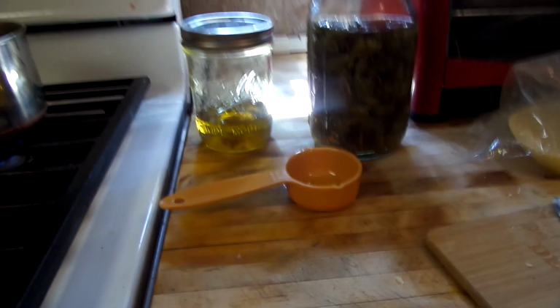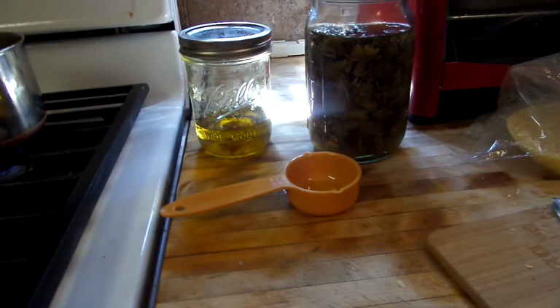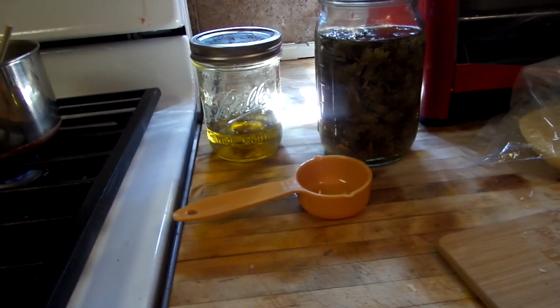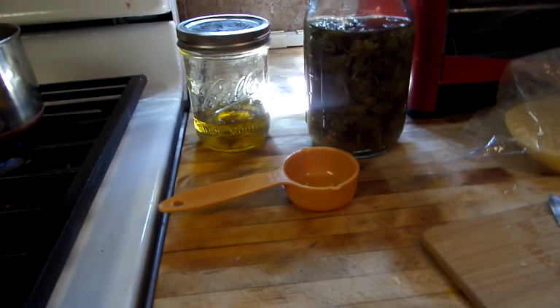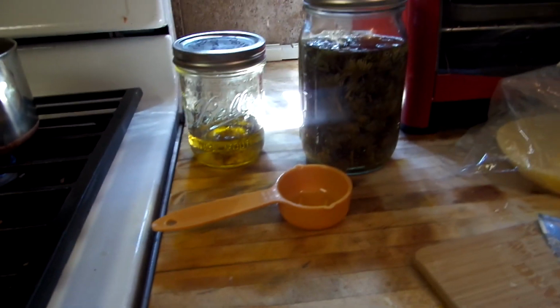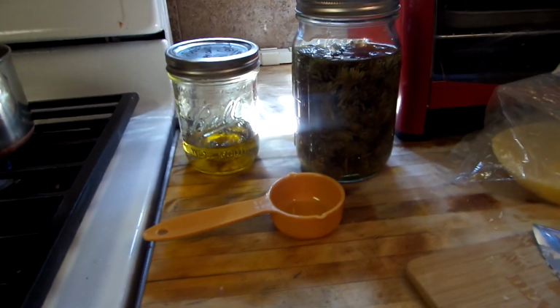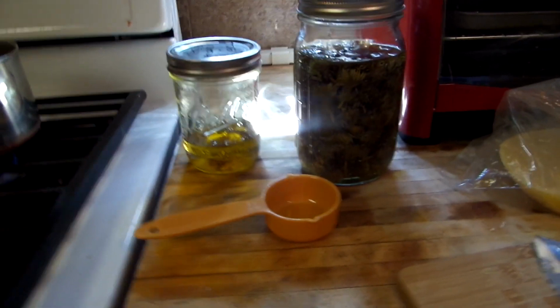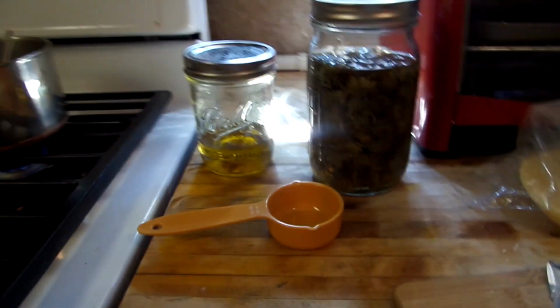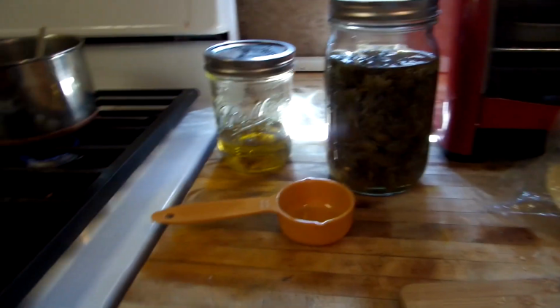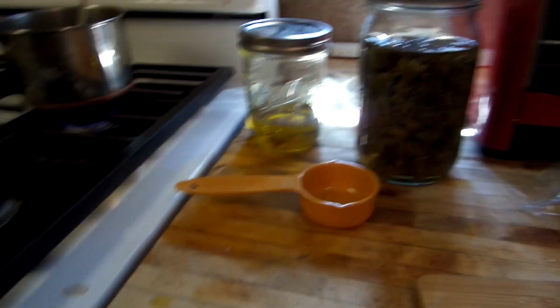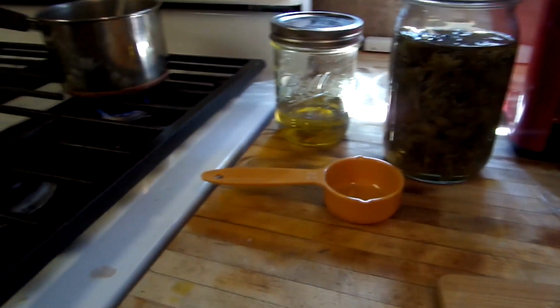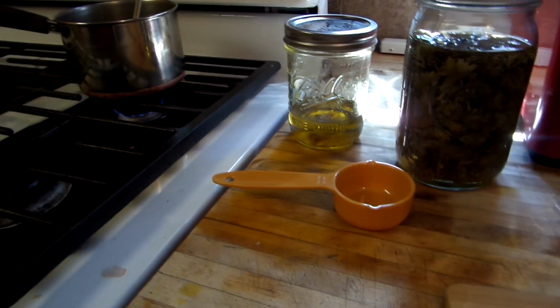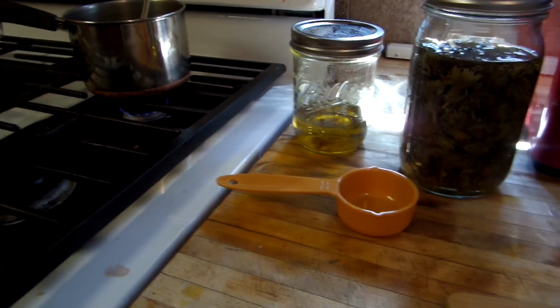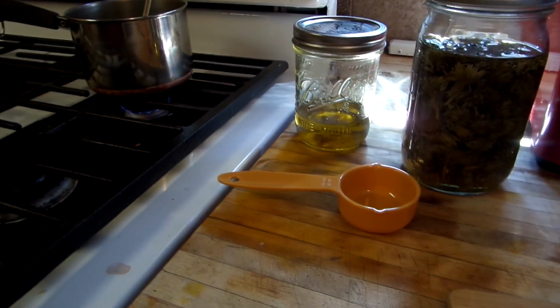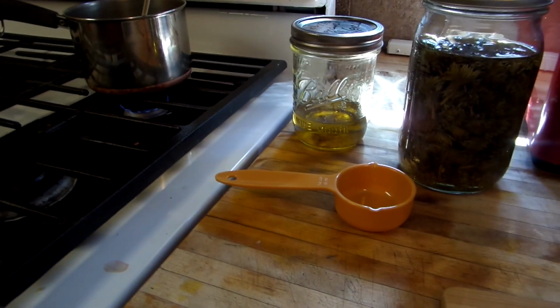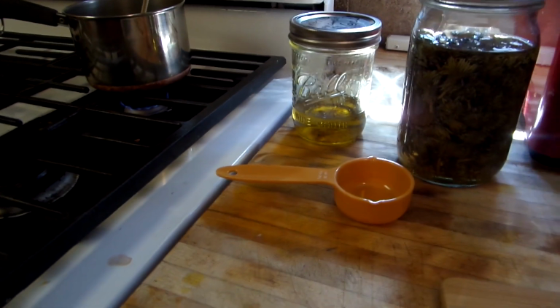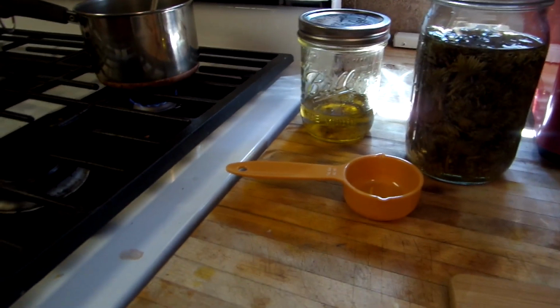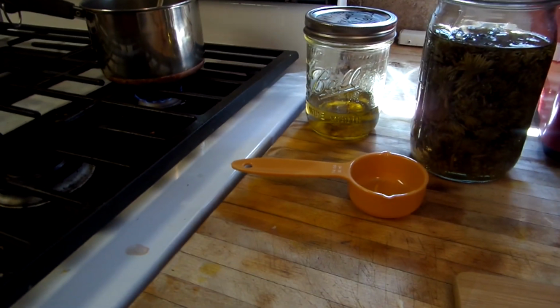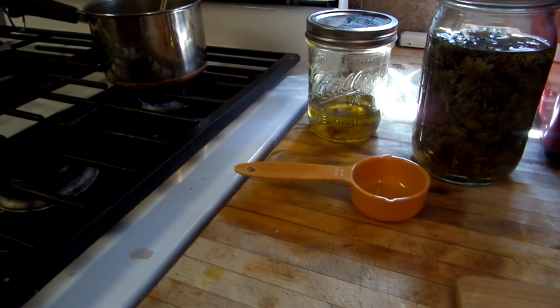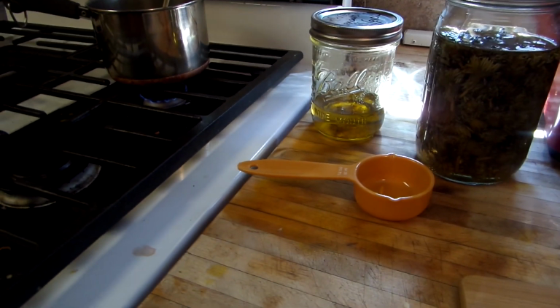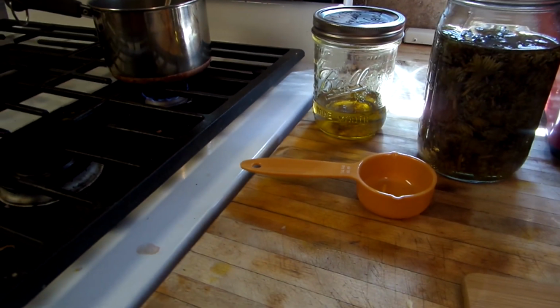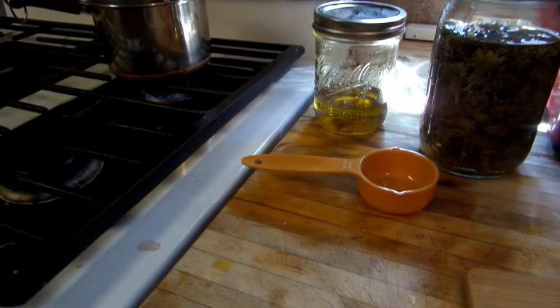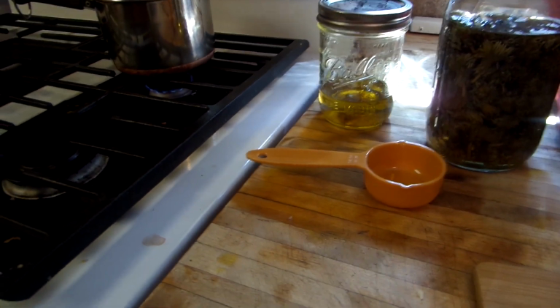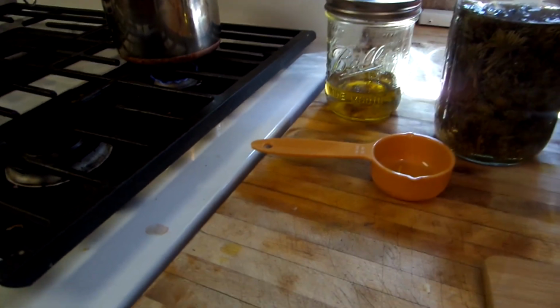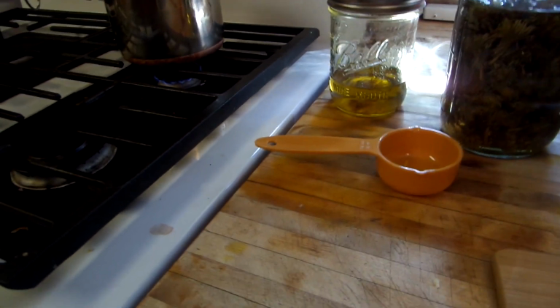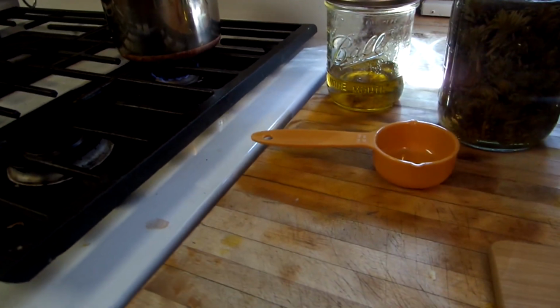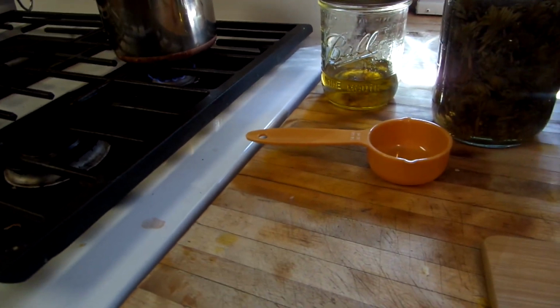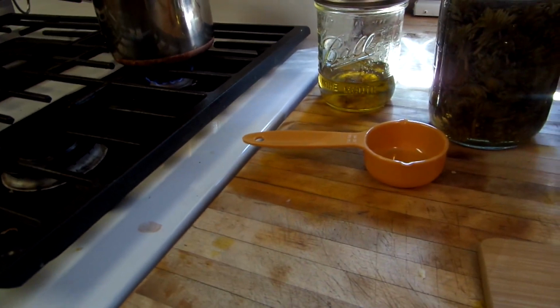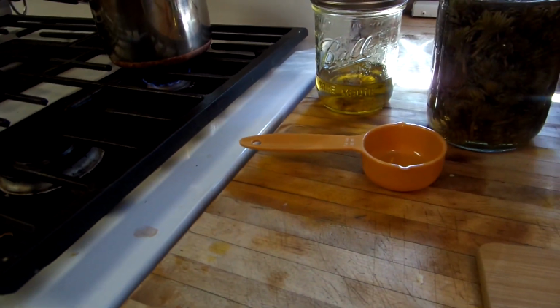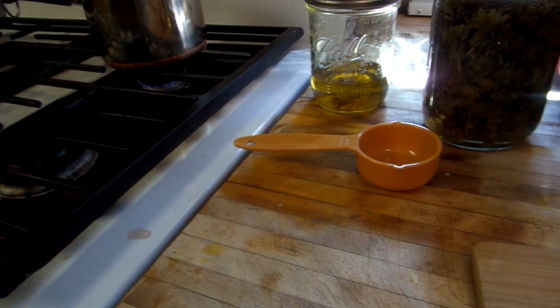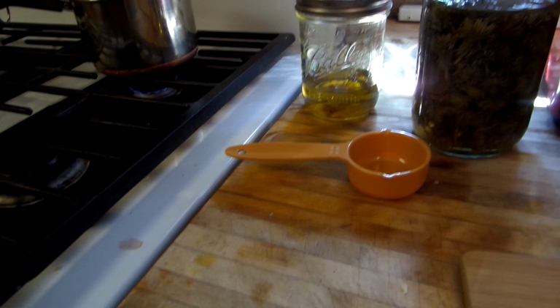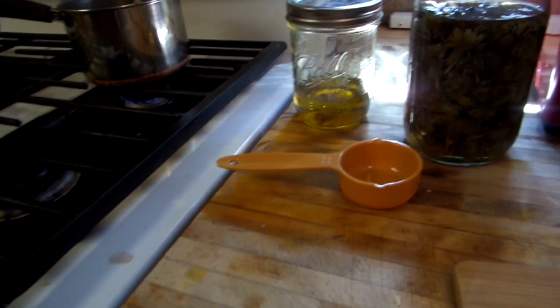Hi guys, Prepper Pam here. Today I'm going to be making dandelion salve.